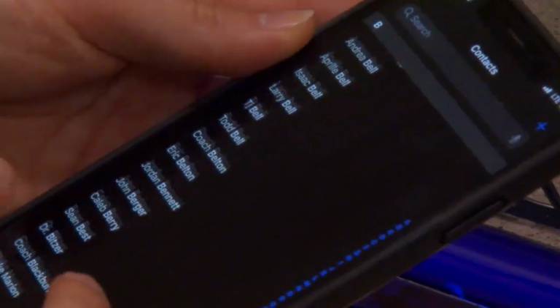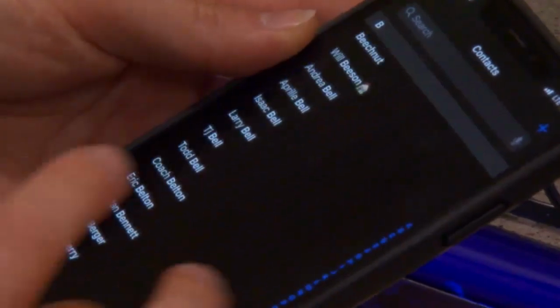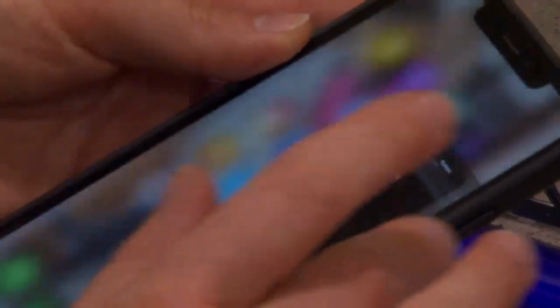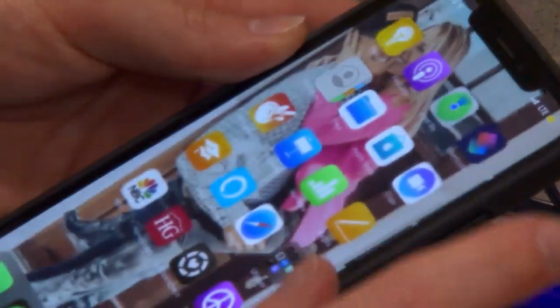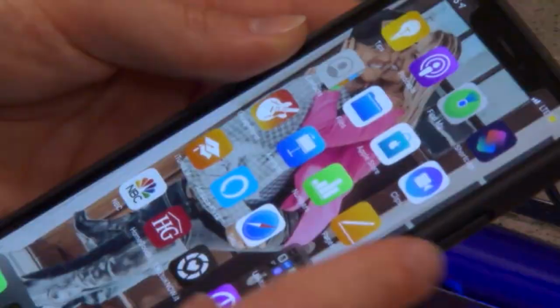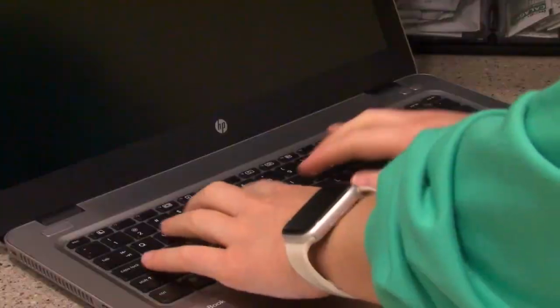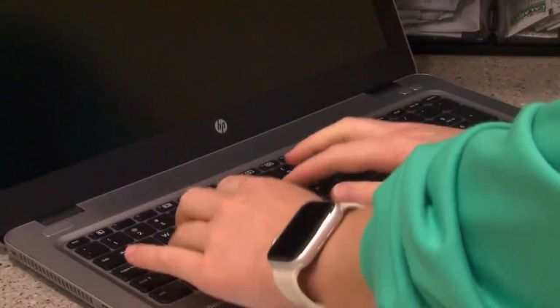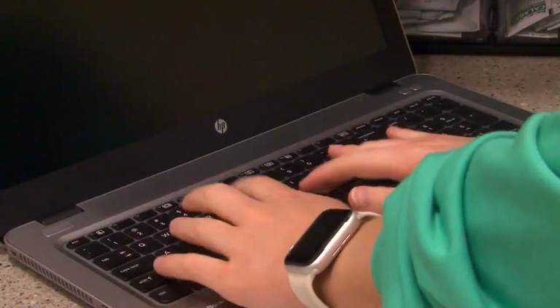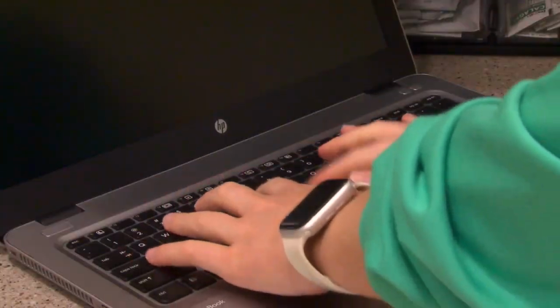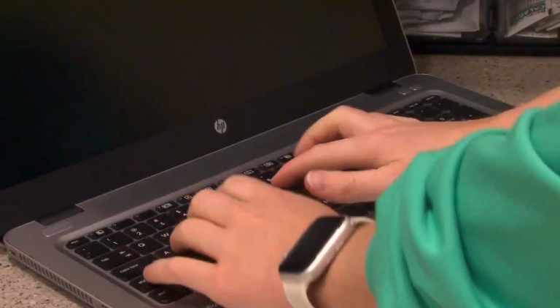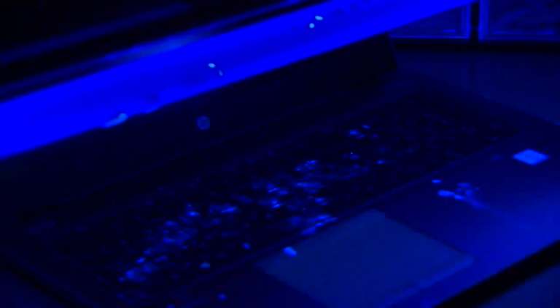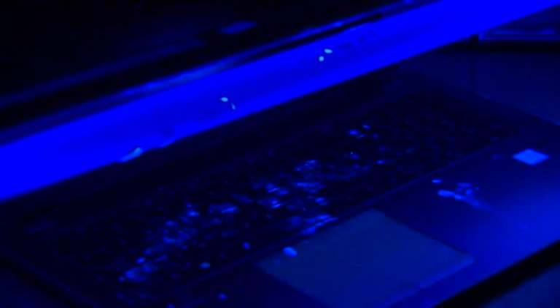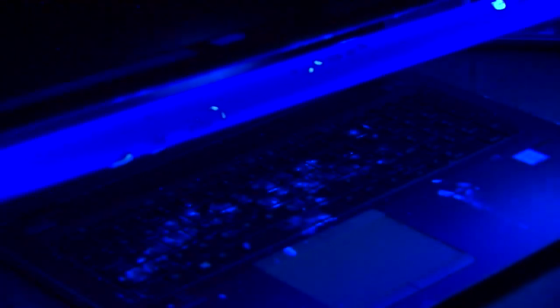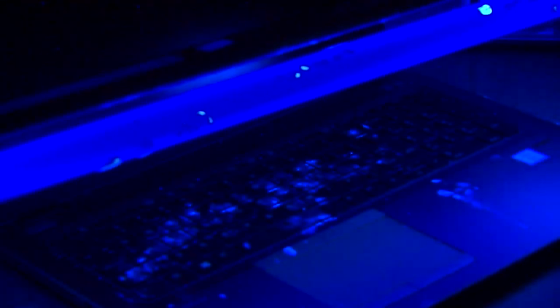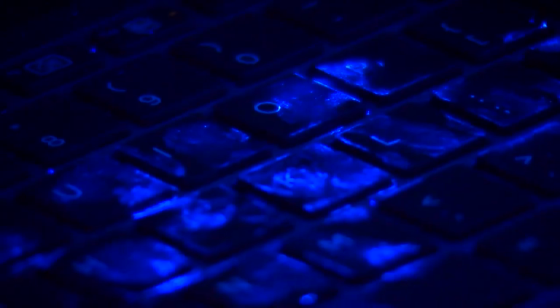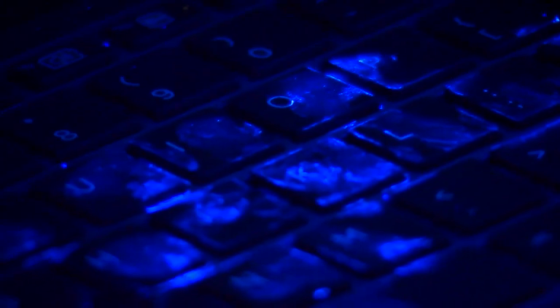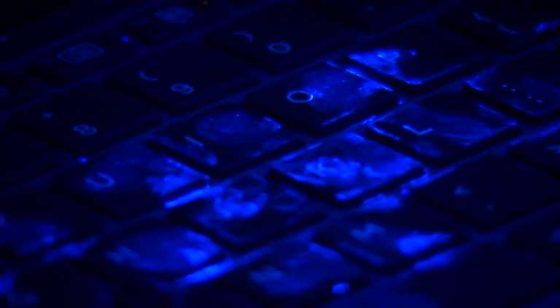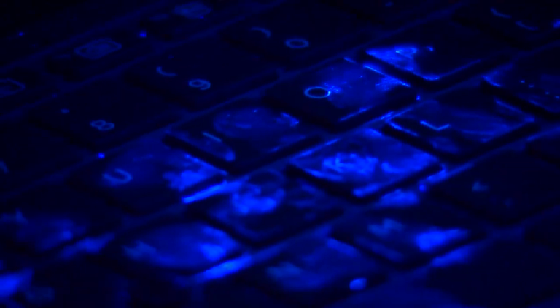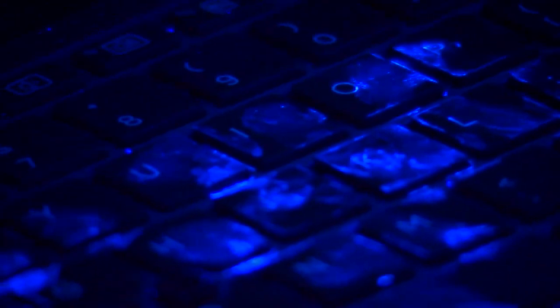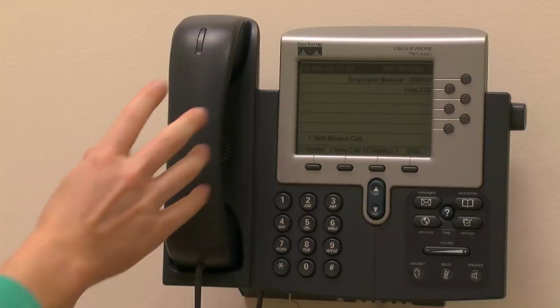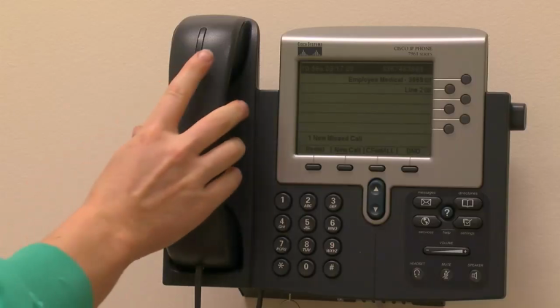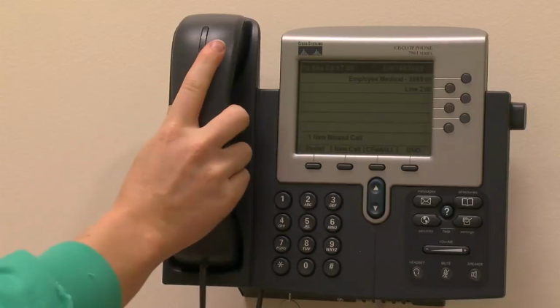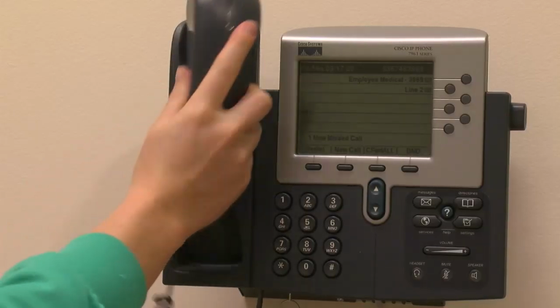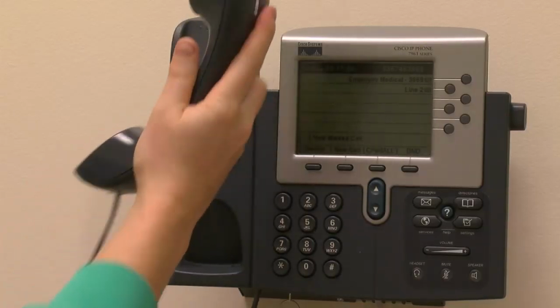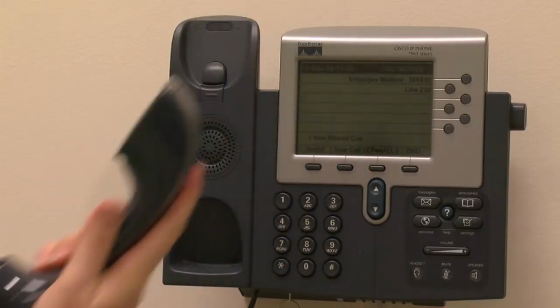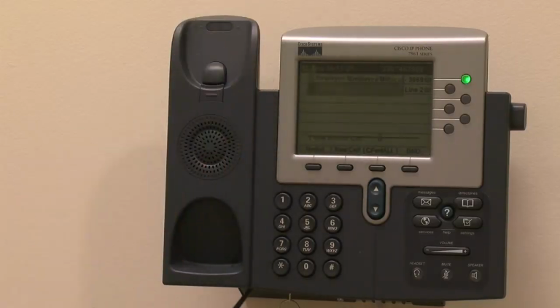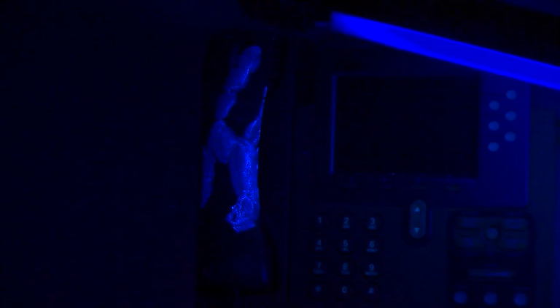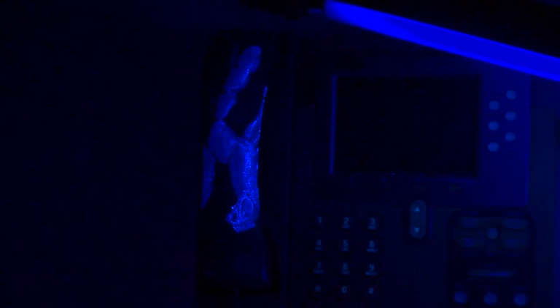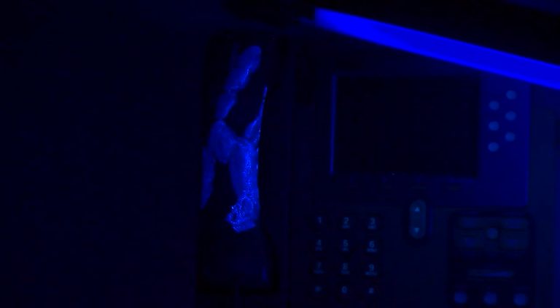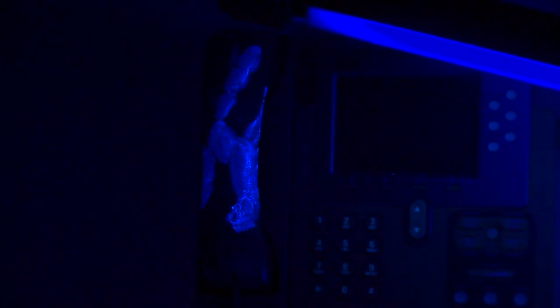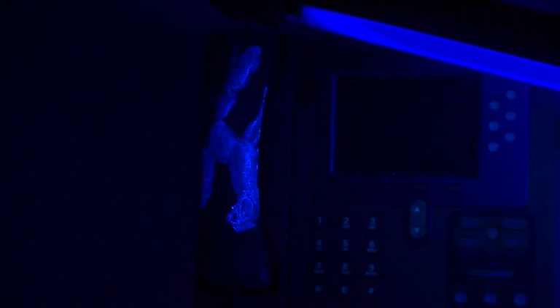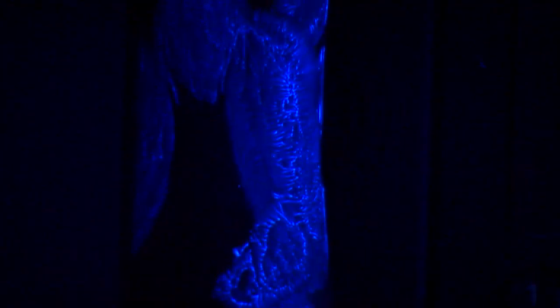Using your cell phone, typing on a keyboard, and other daily activities are just a few of the things that you don't consider washing your hands after you do.